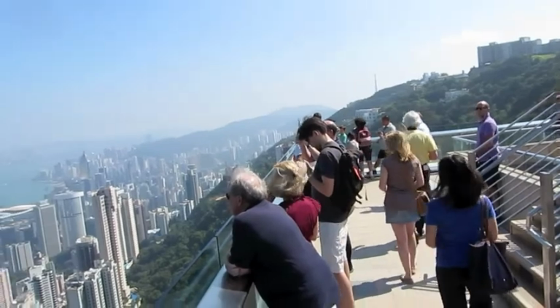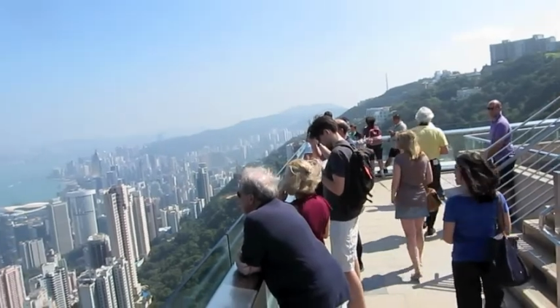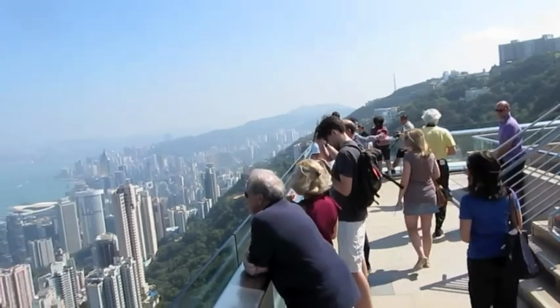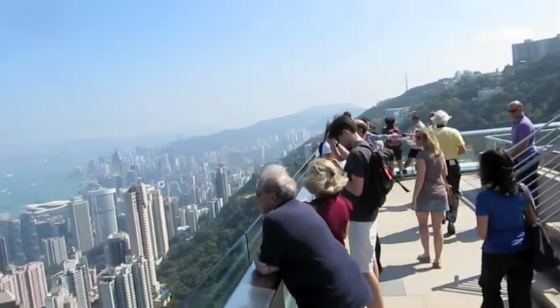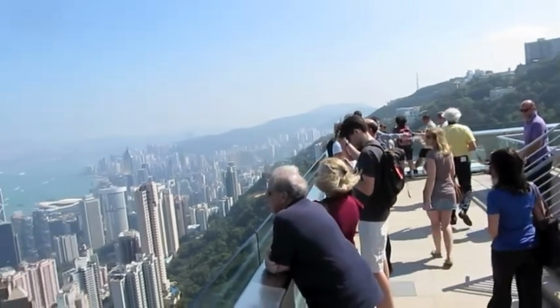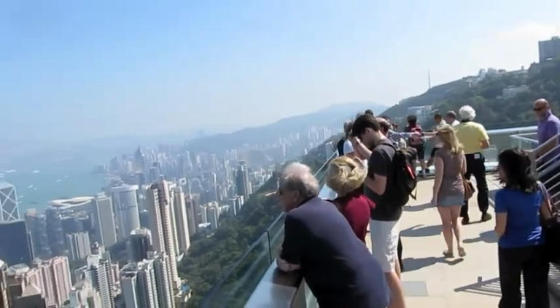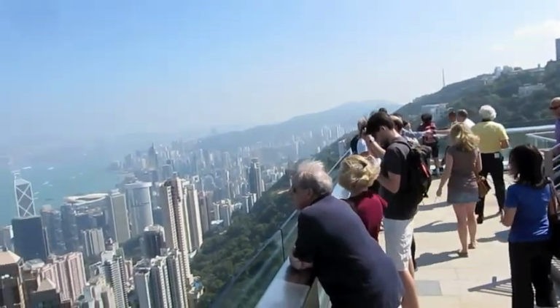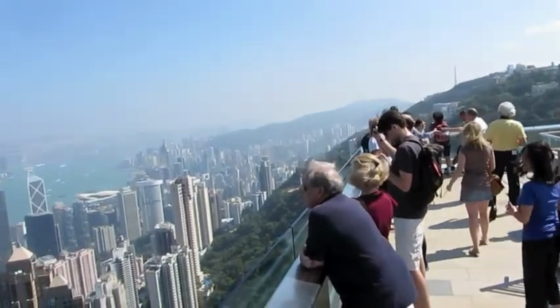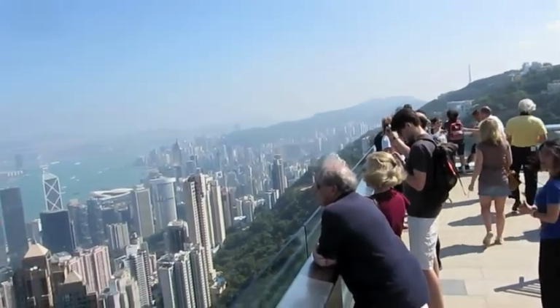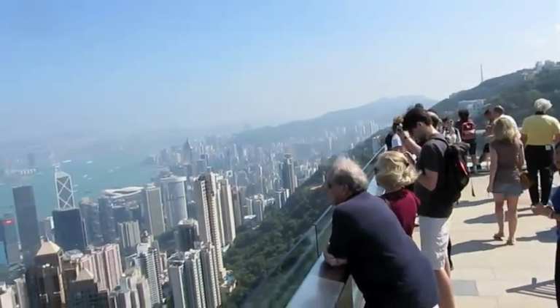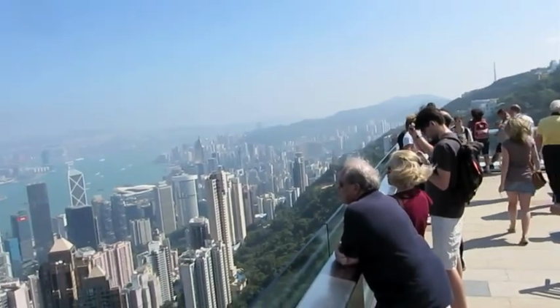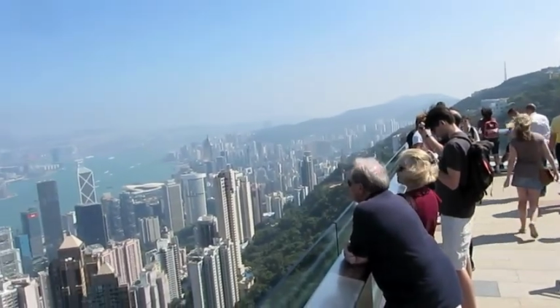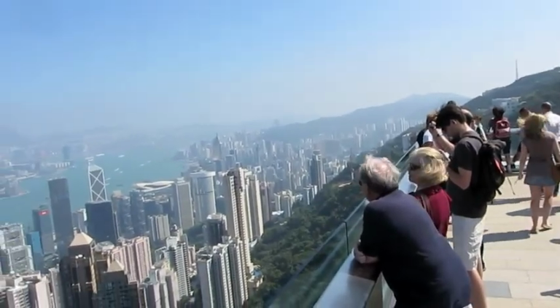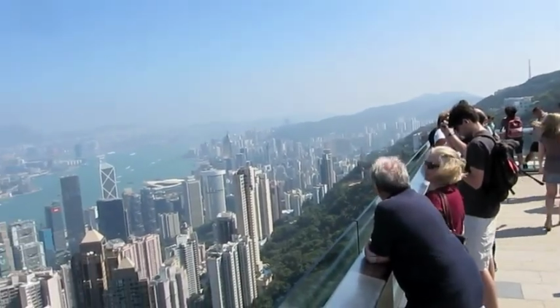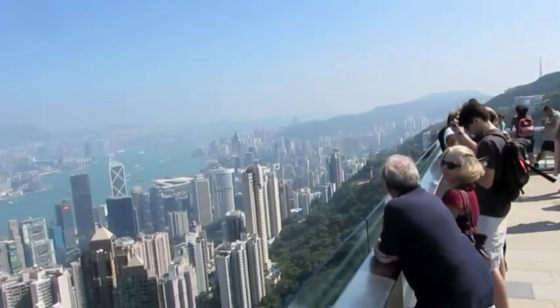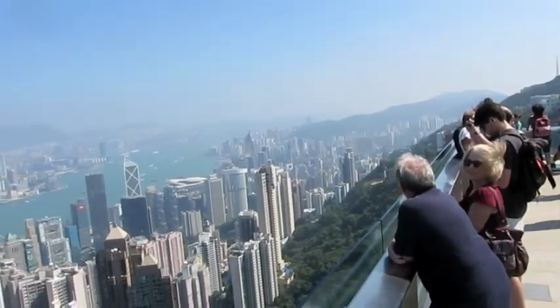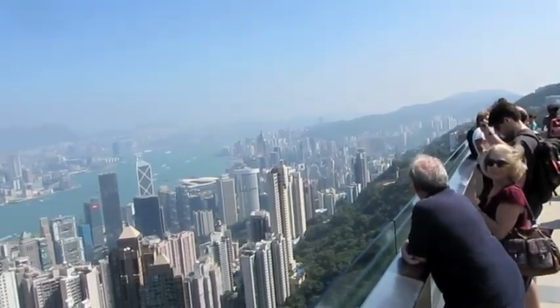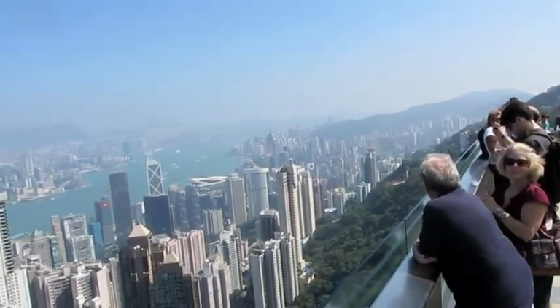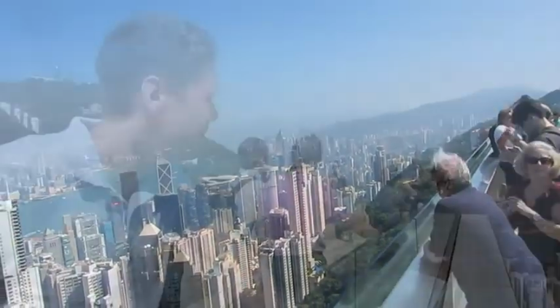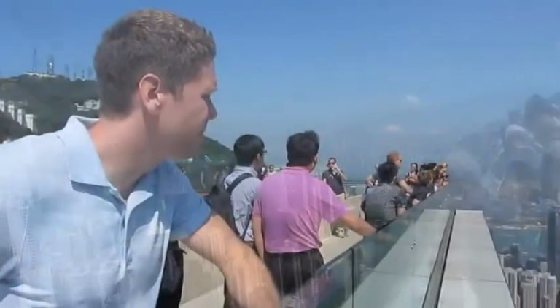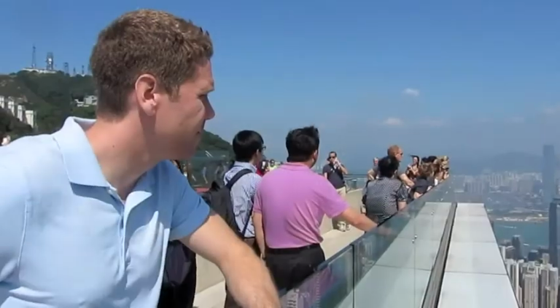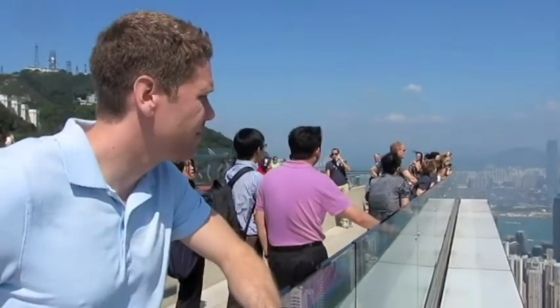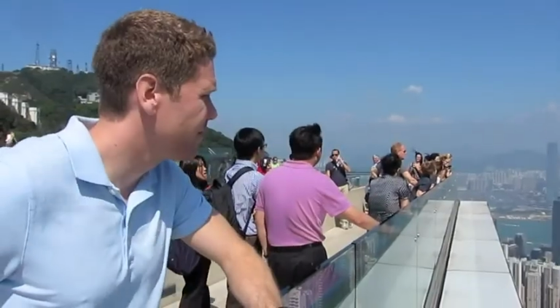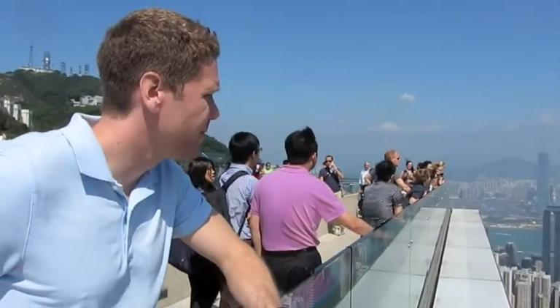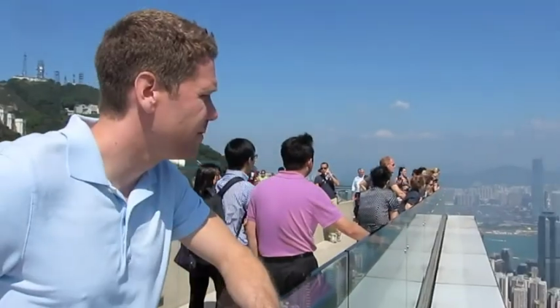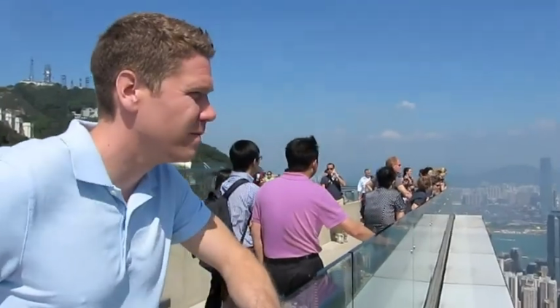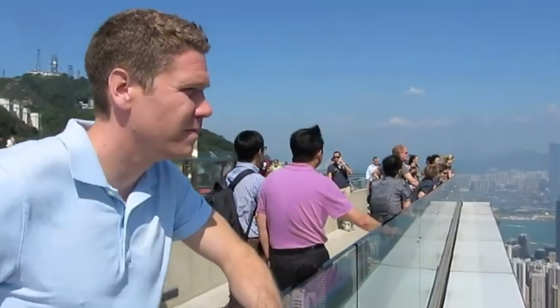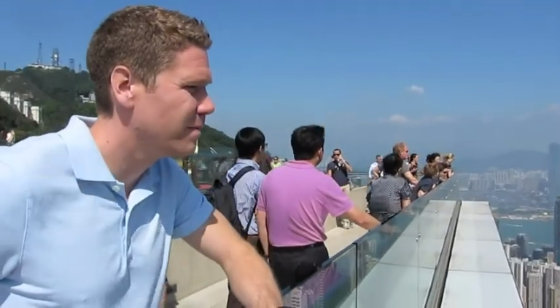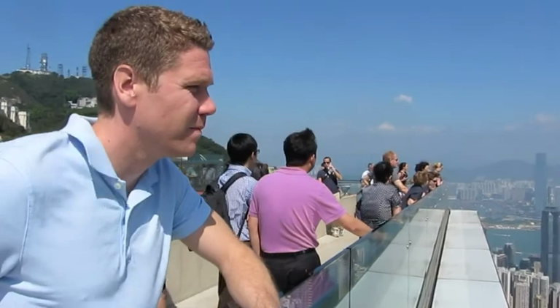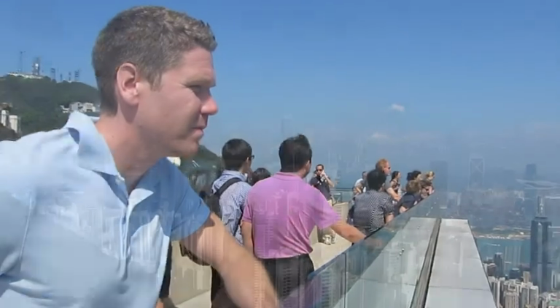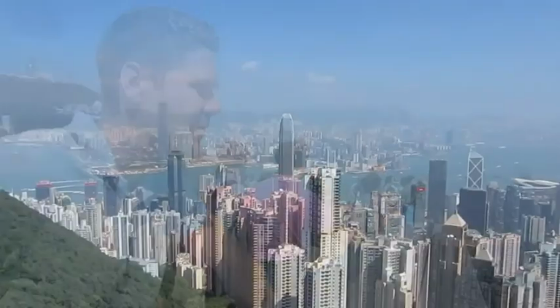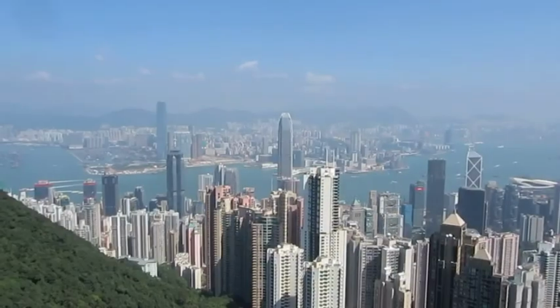We really lucked out. This is one of the clearest days I've ever seen in Hong Kong and it worked out perfectly for viewing the city.